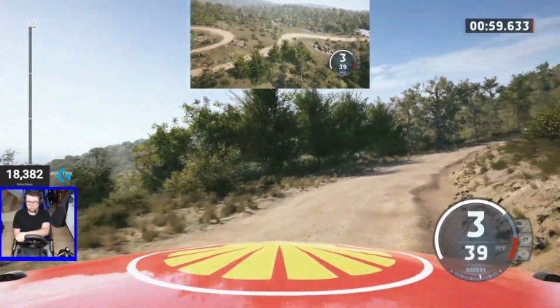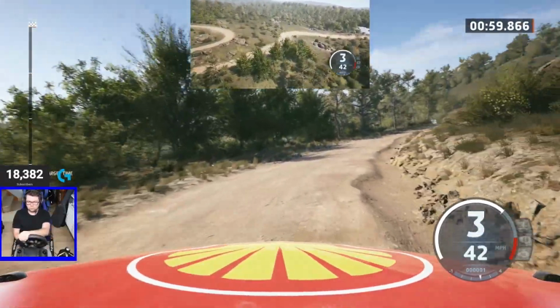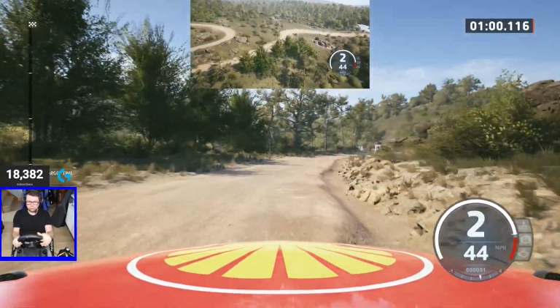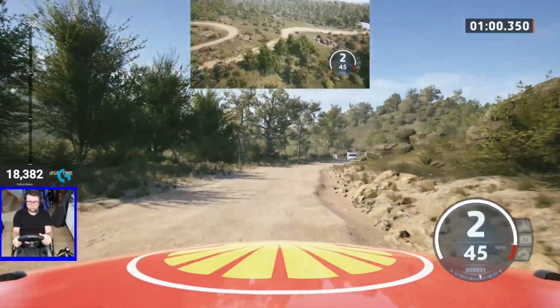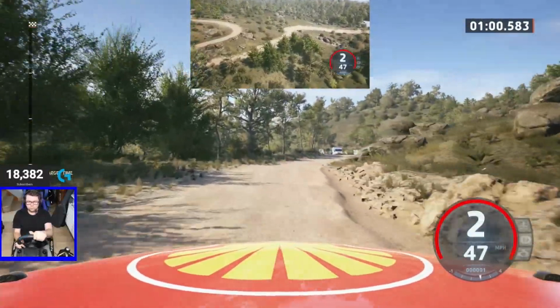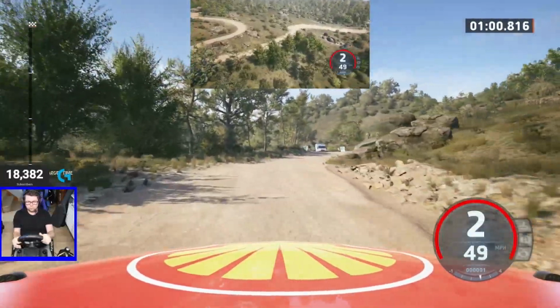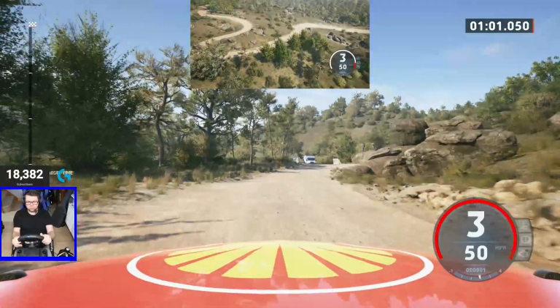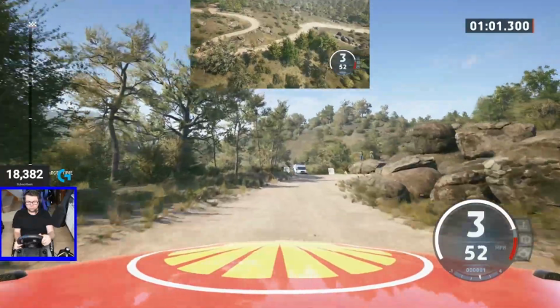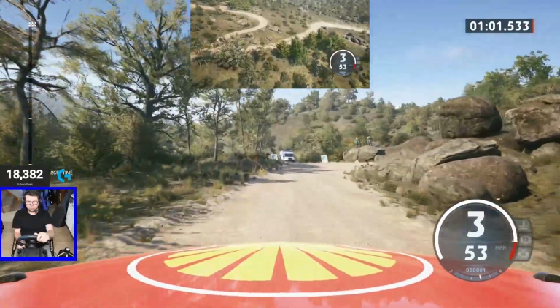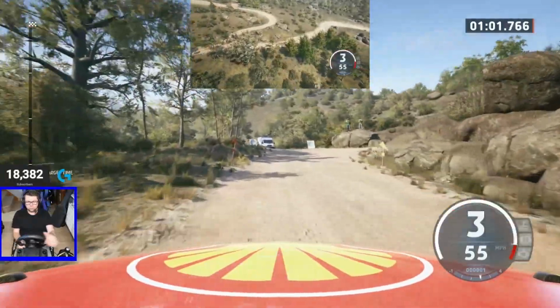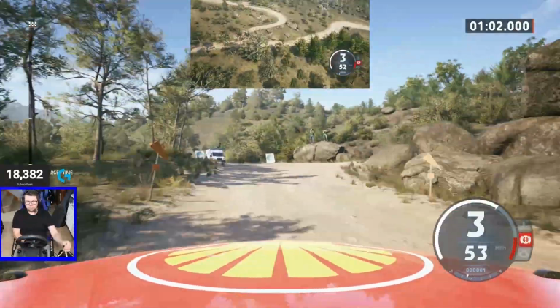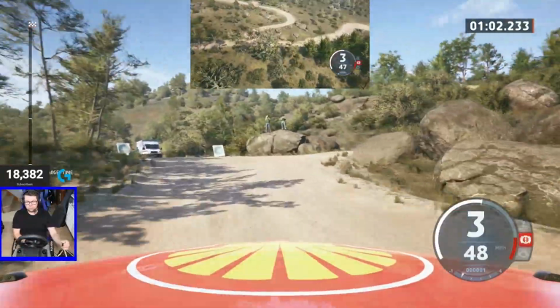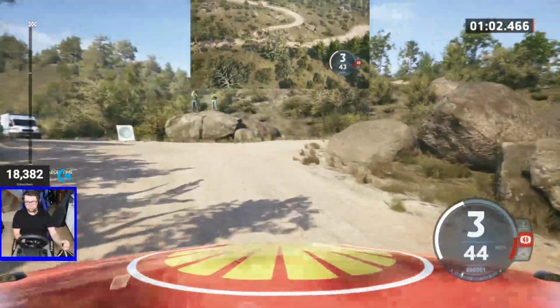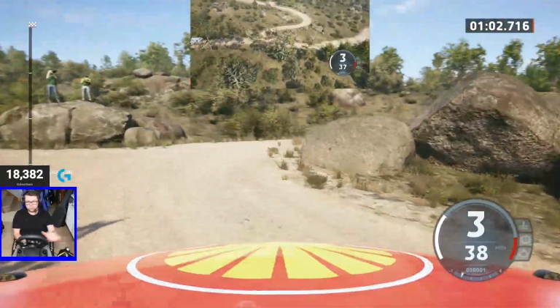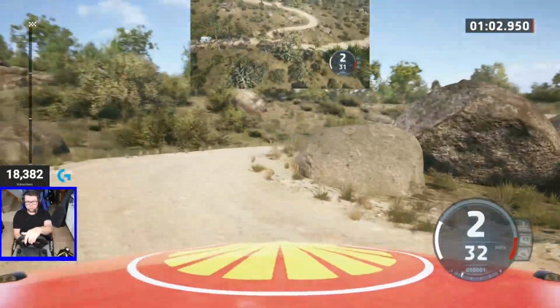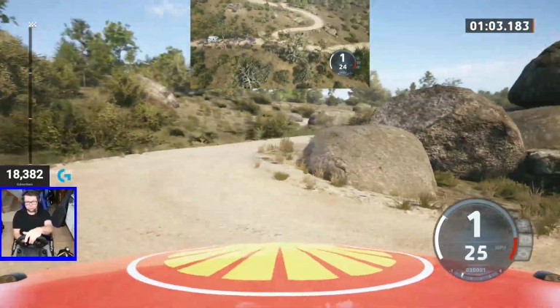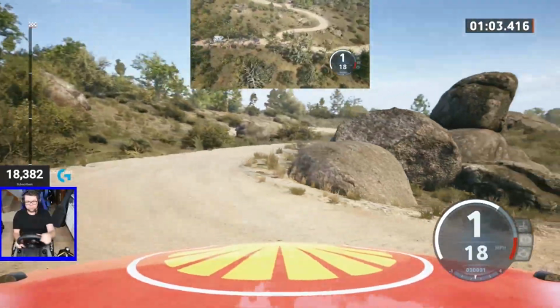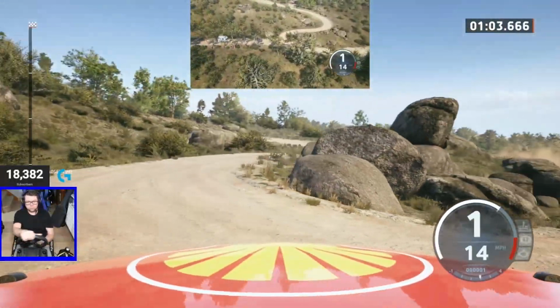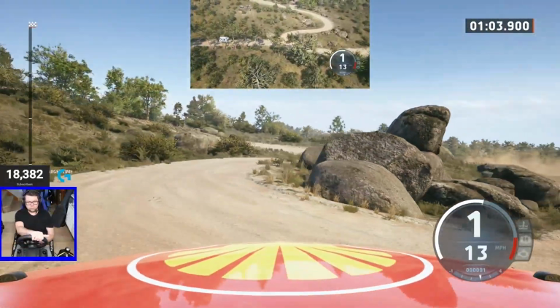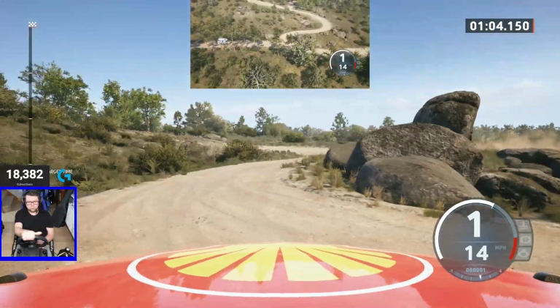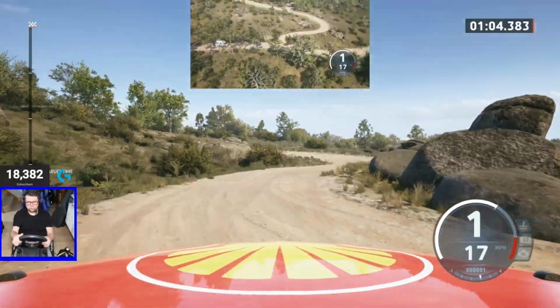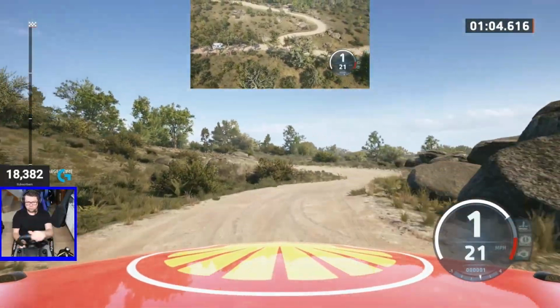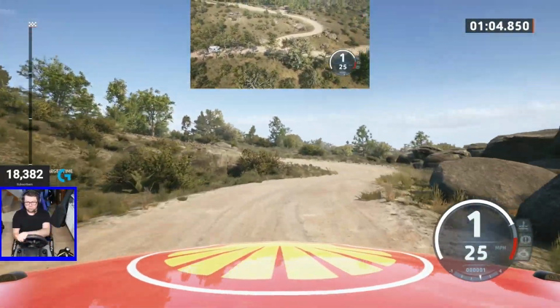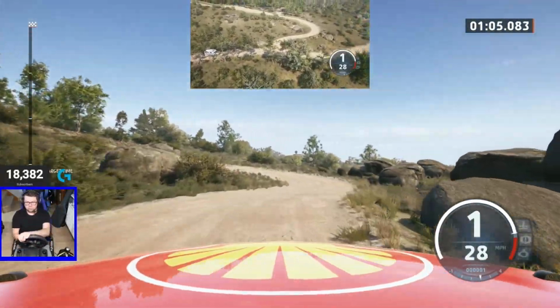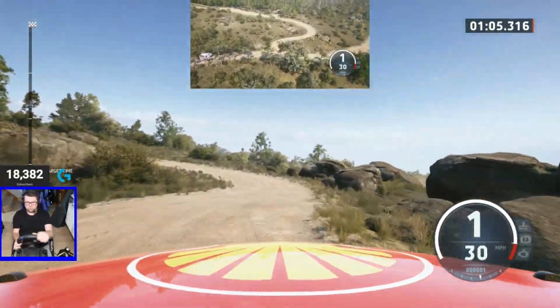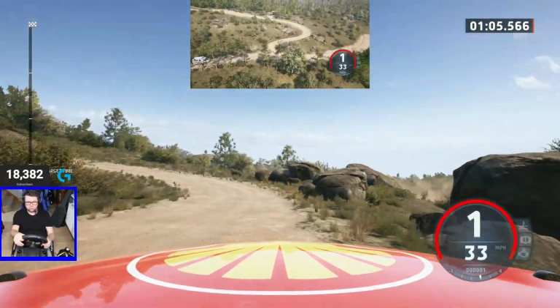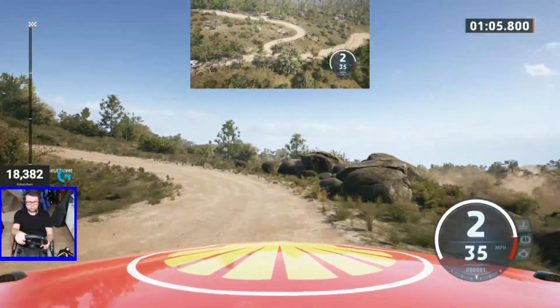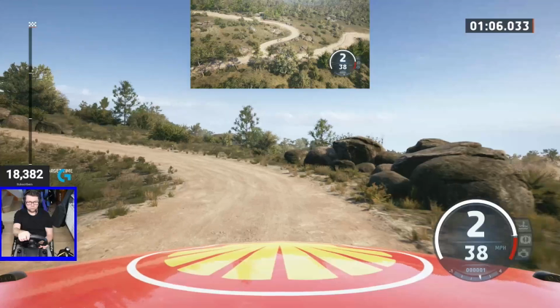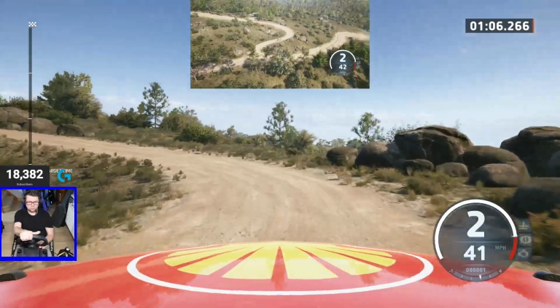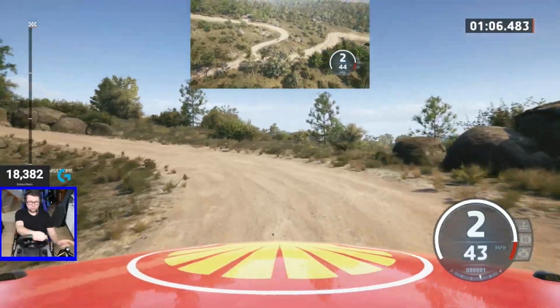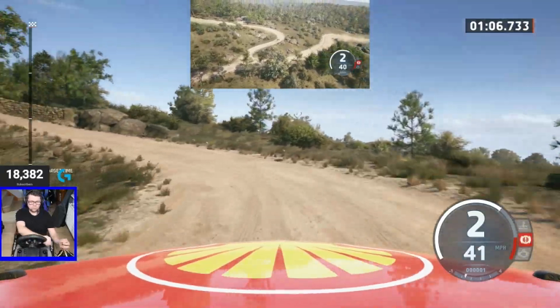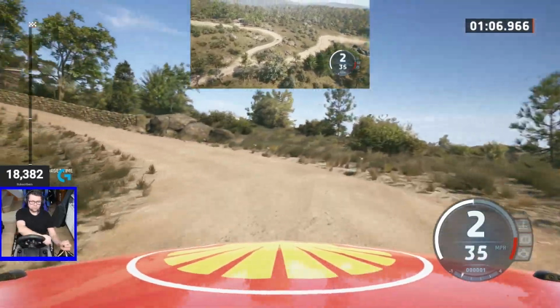And turn heavy right and heavy left, uphill, 50.